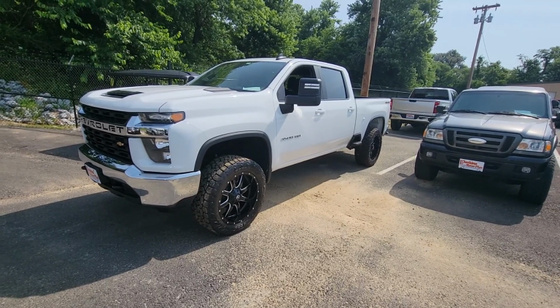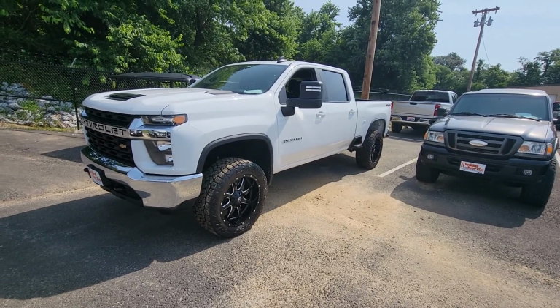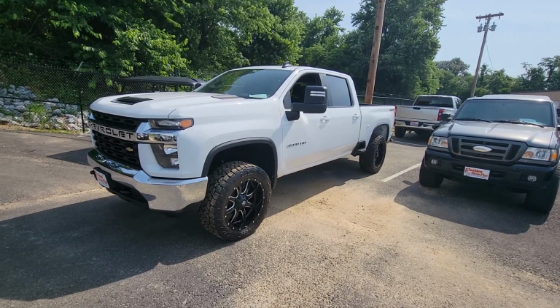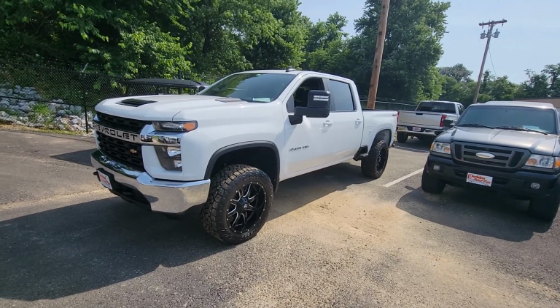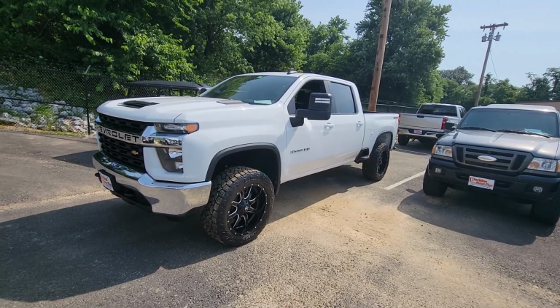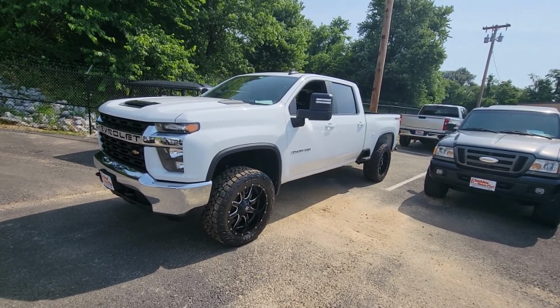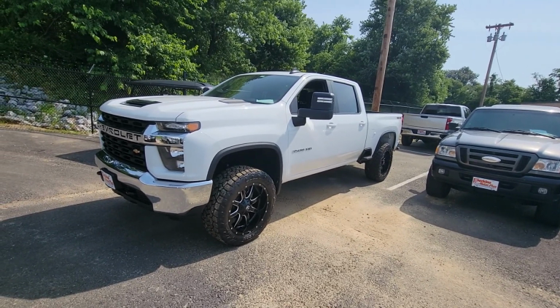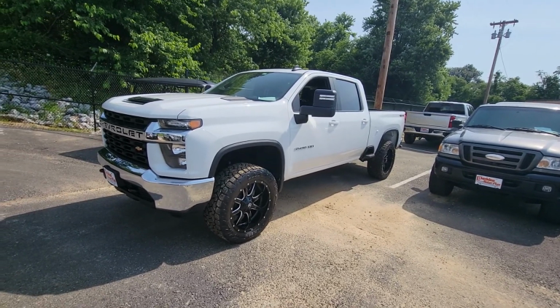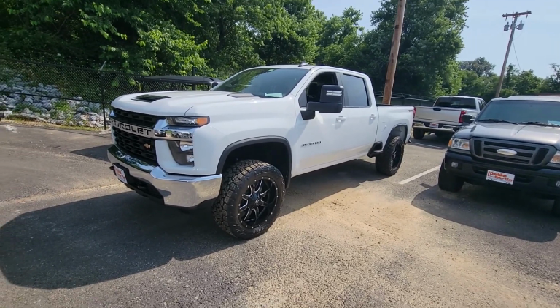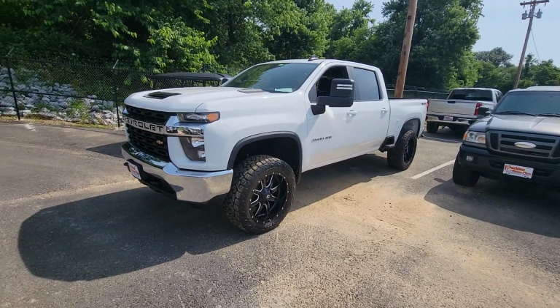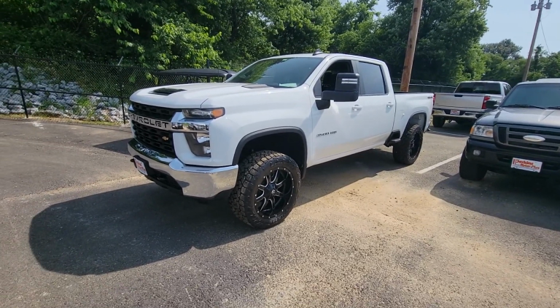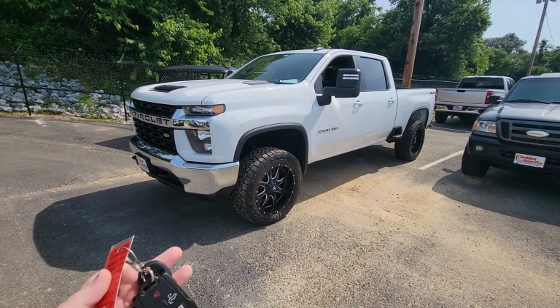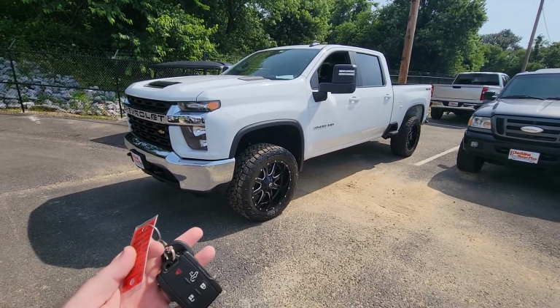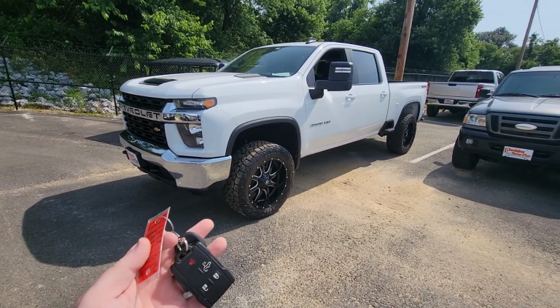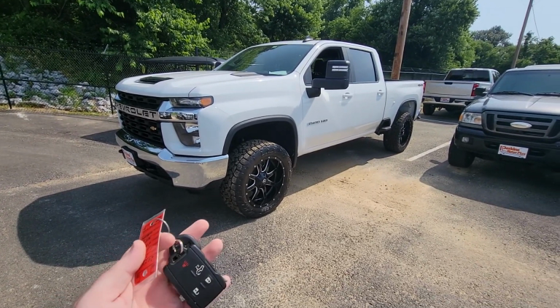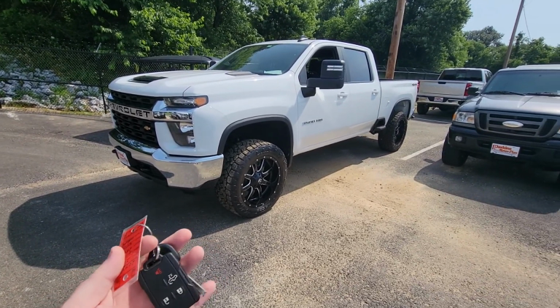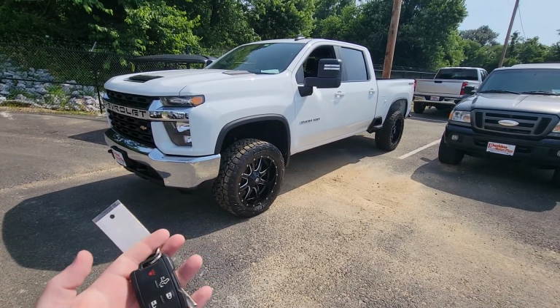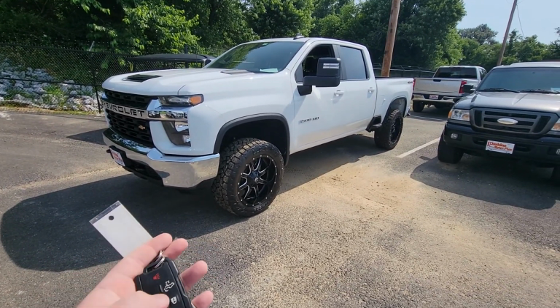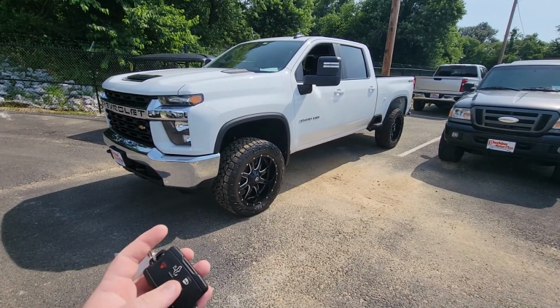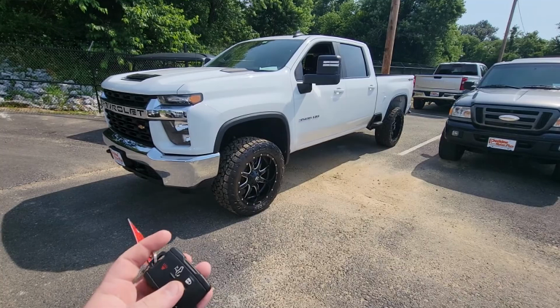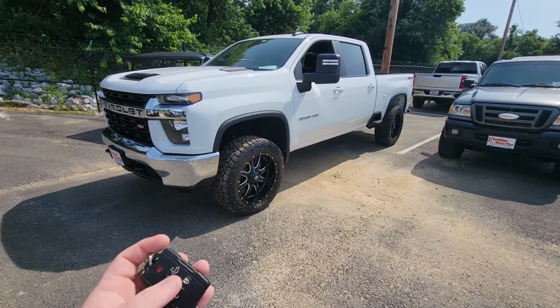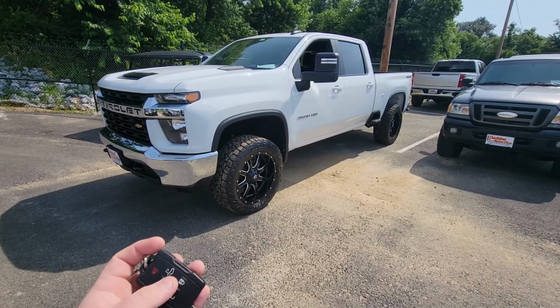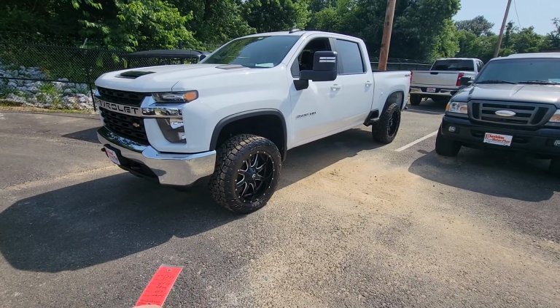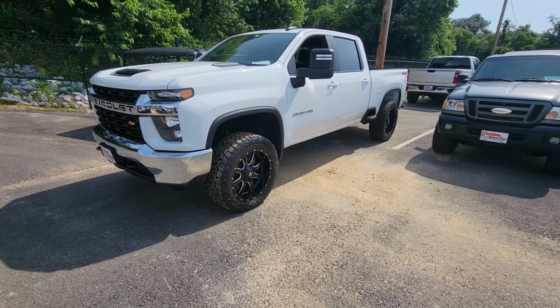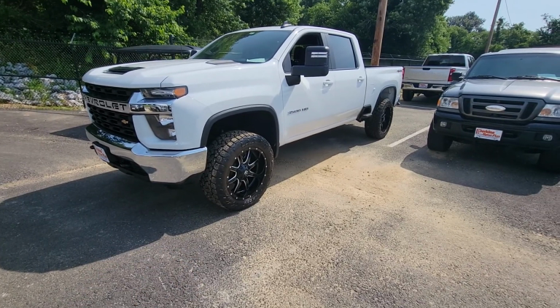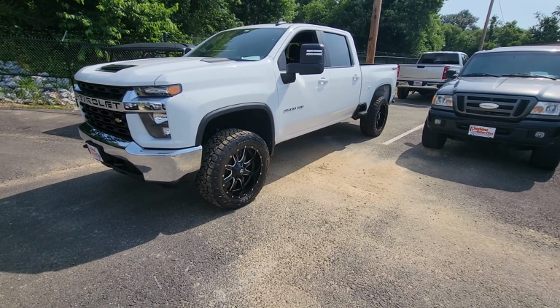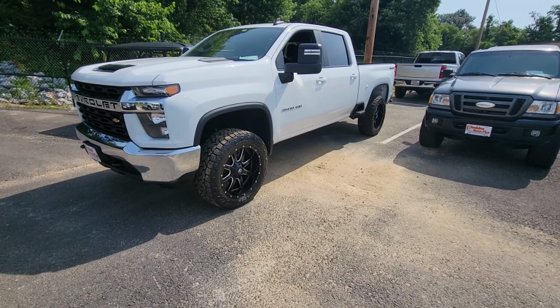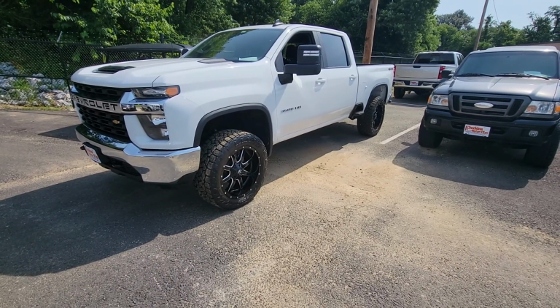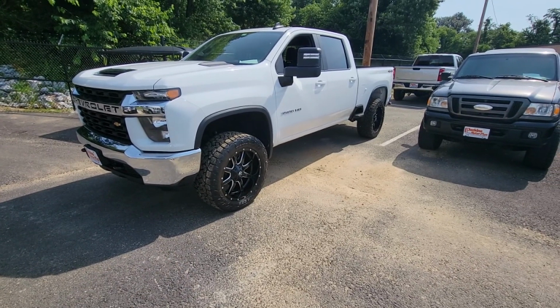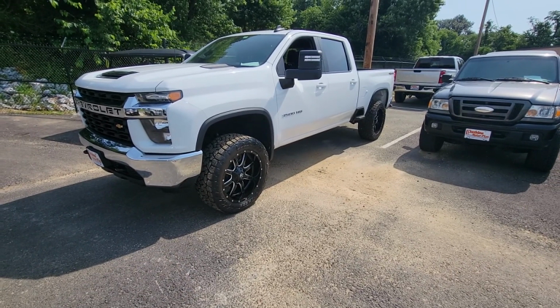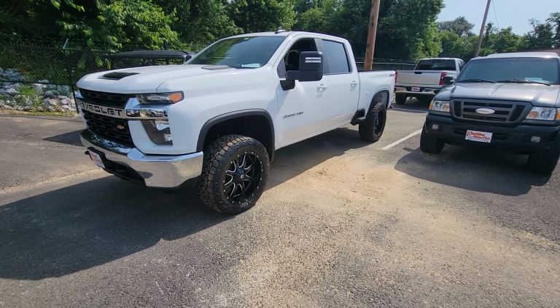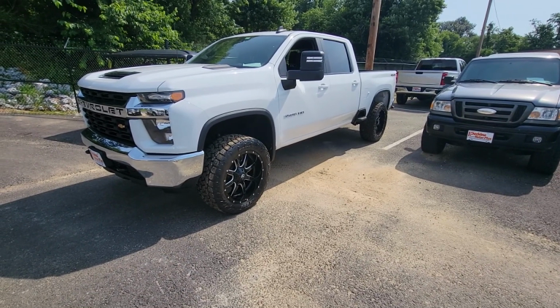This one does come with one key and key fob. It's got the auto lower function for the tailgate on the key fob as well.